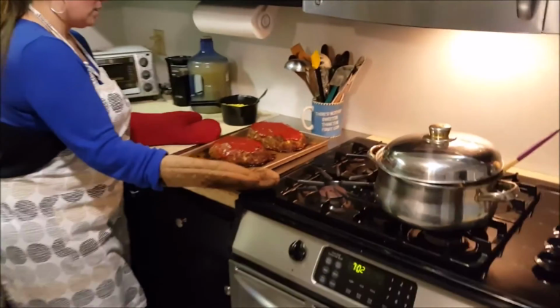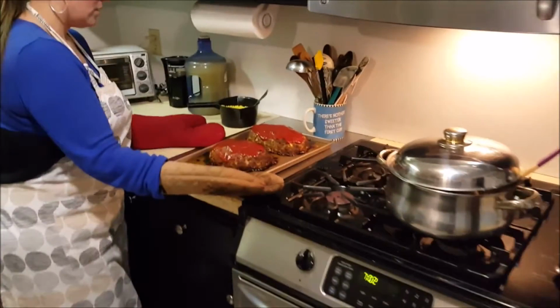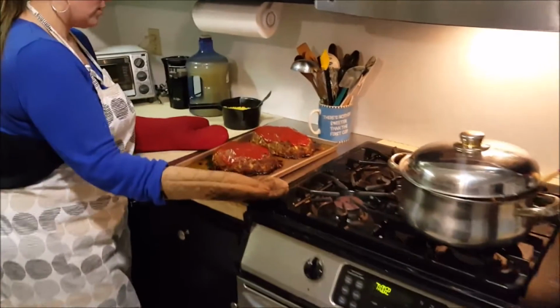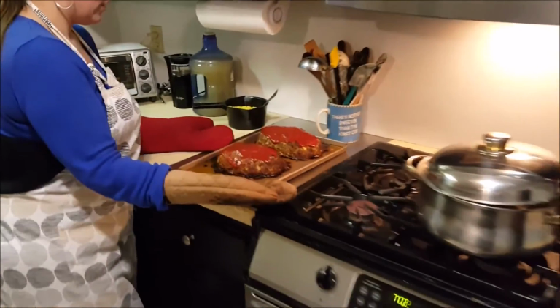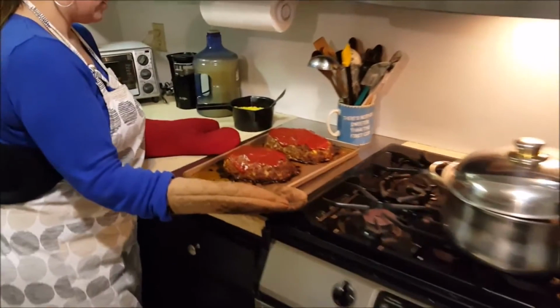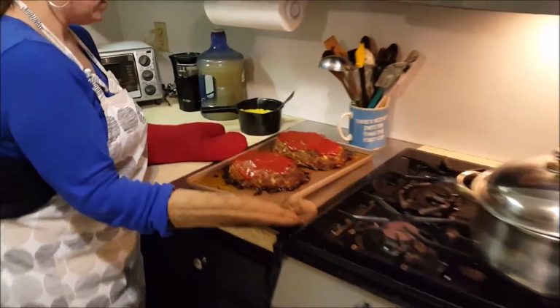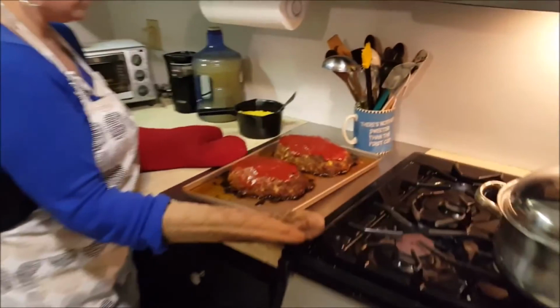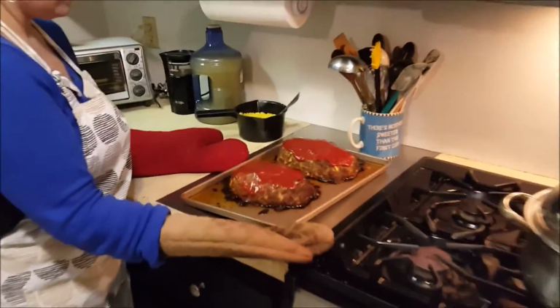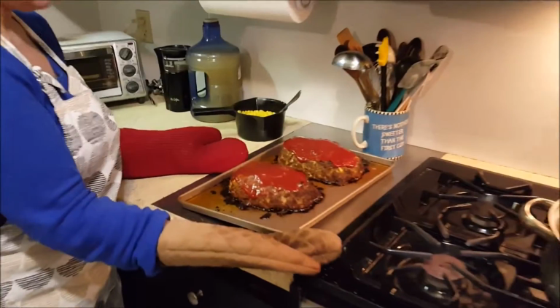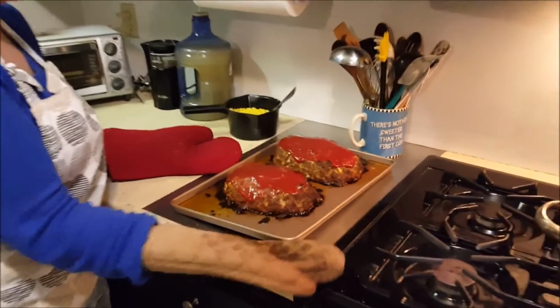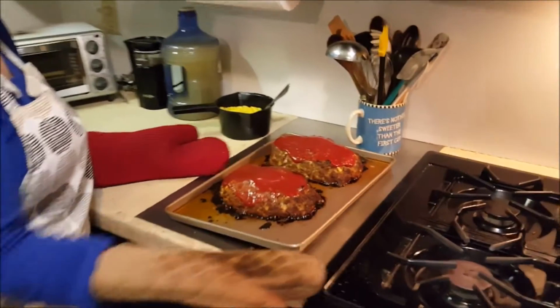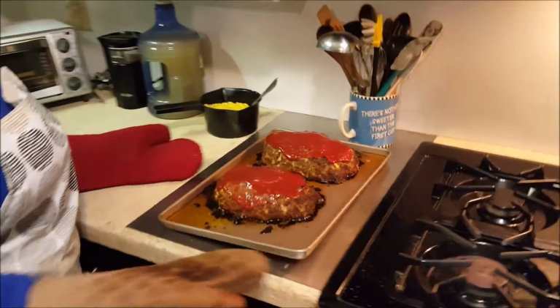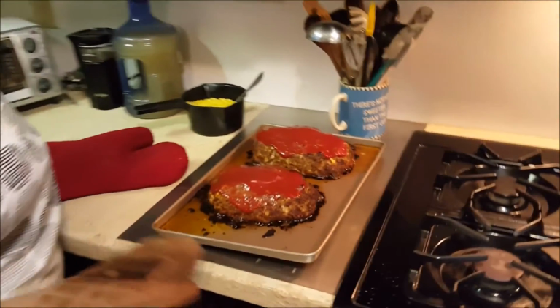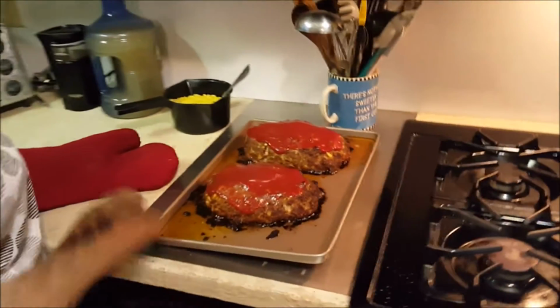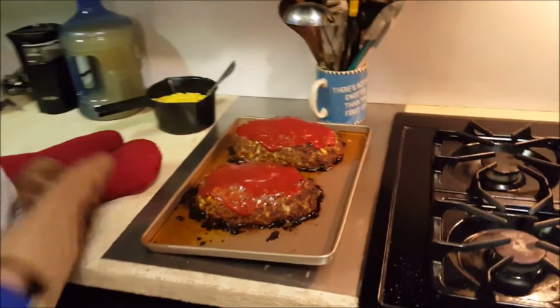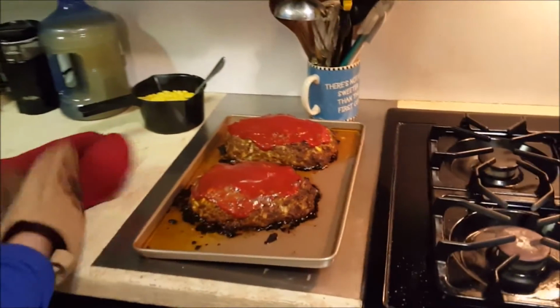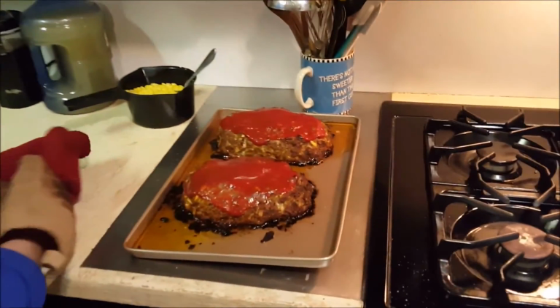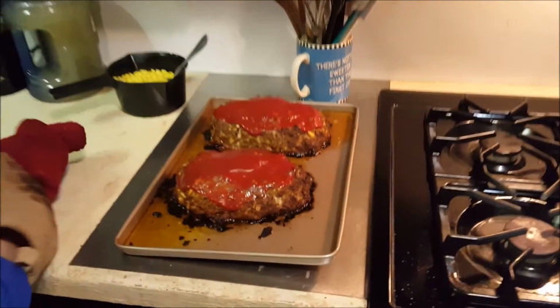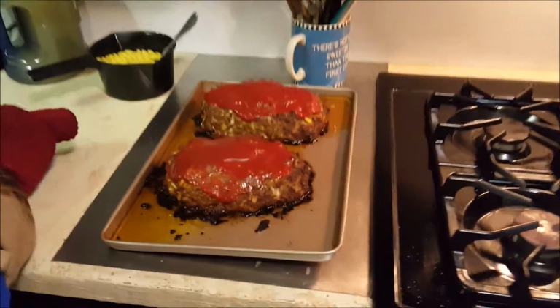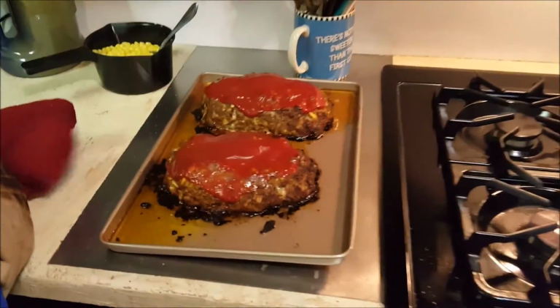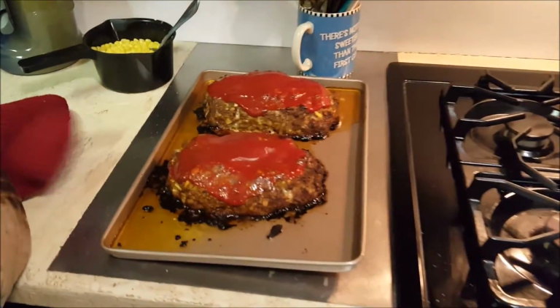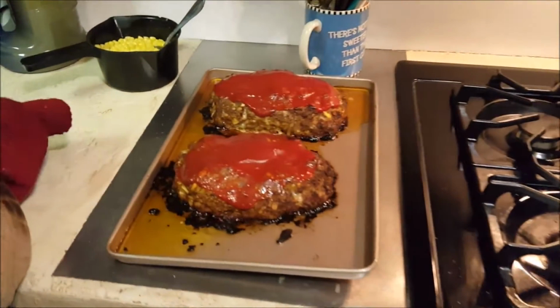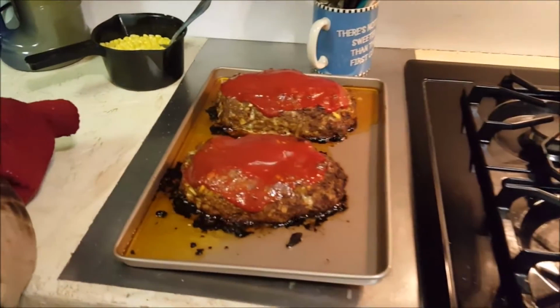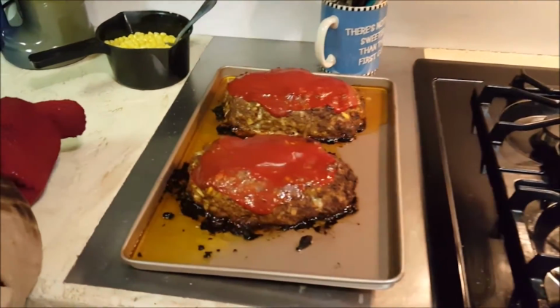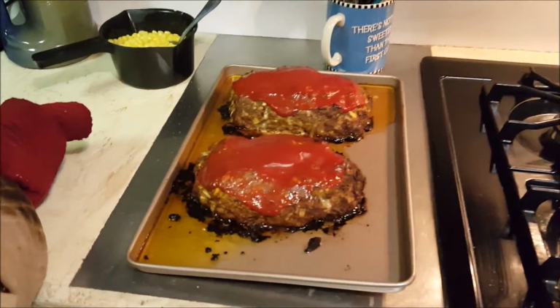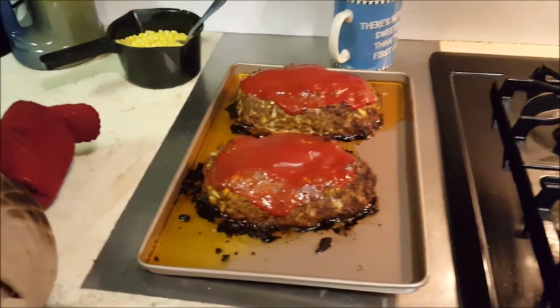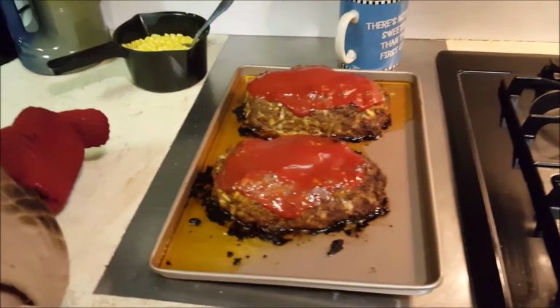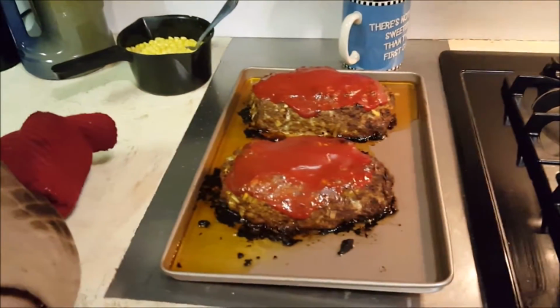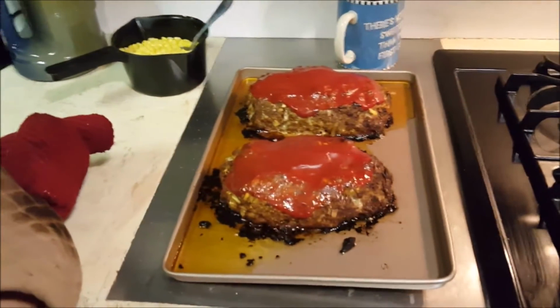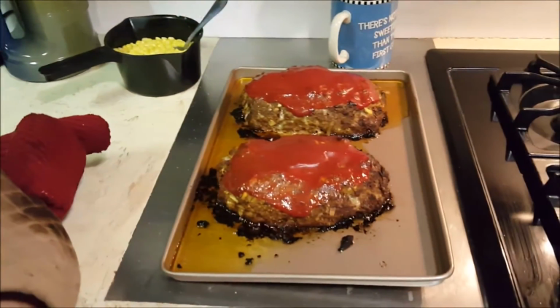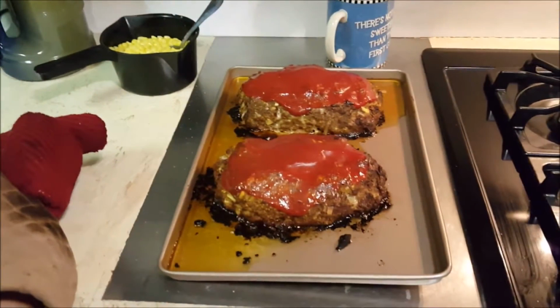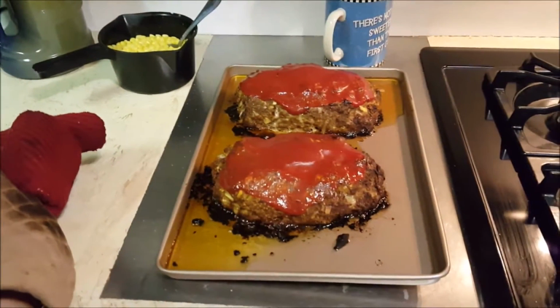So here it is. The recipe below will be for one loaf, and that's what you get.